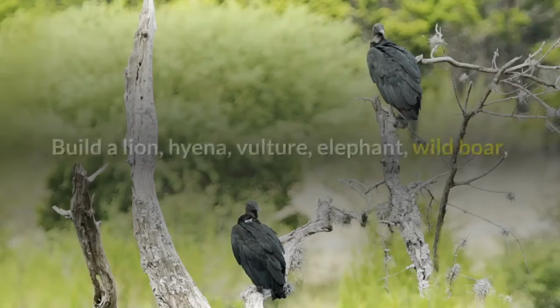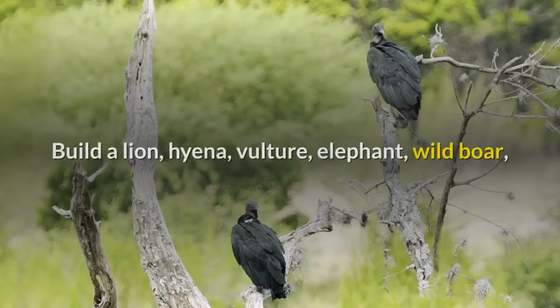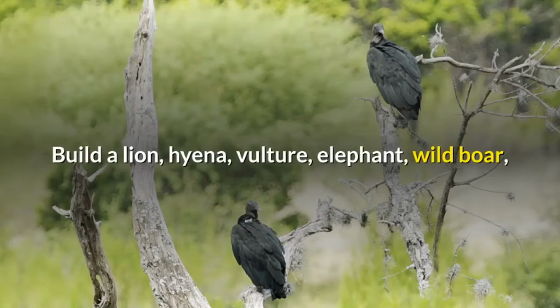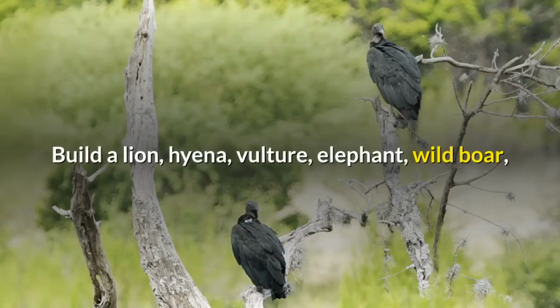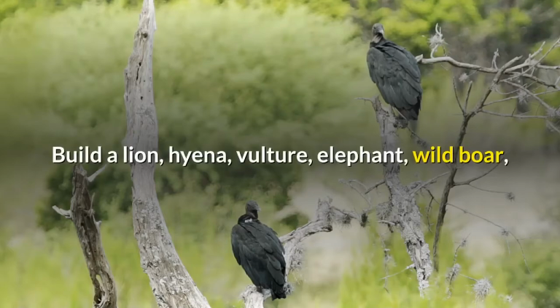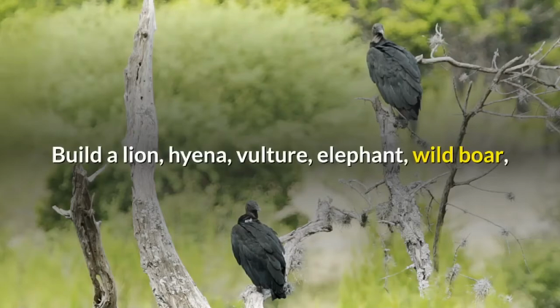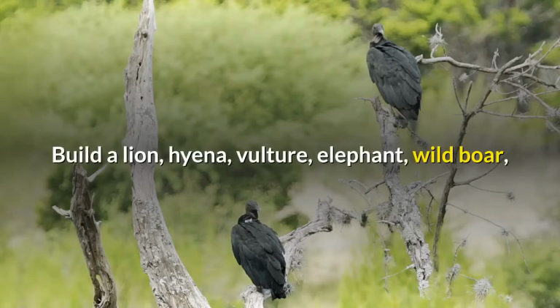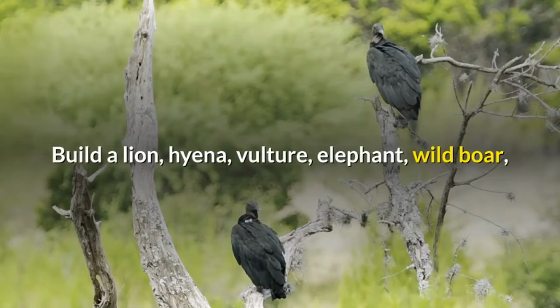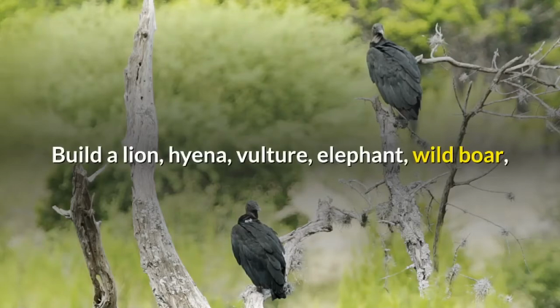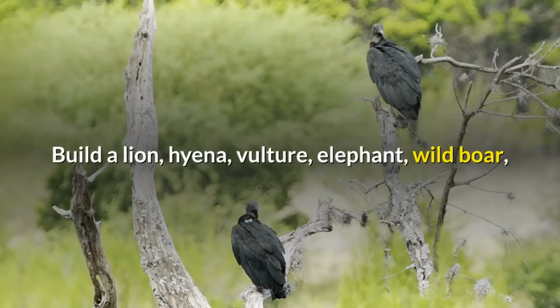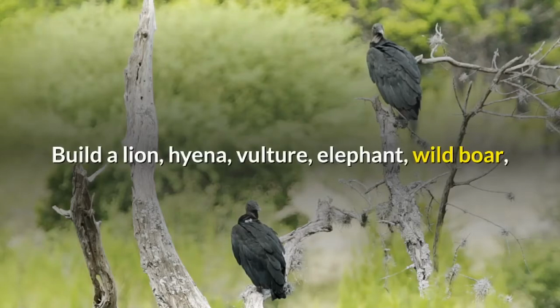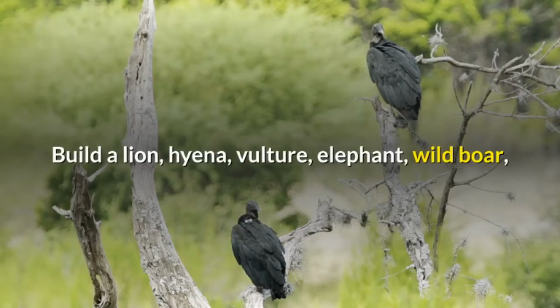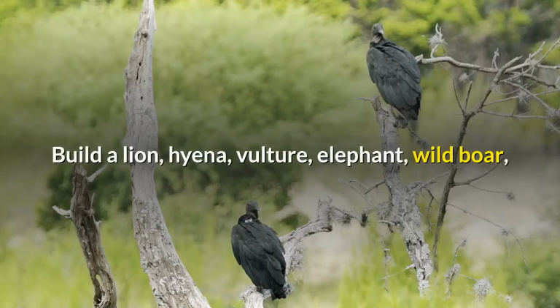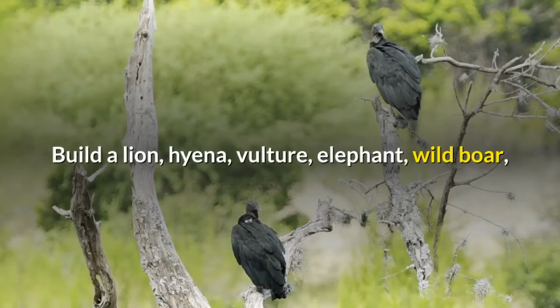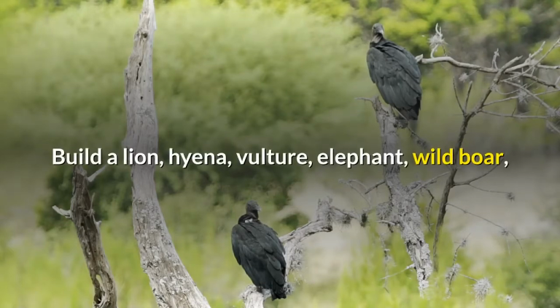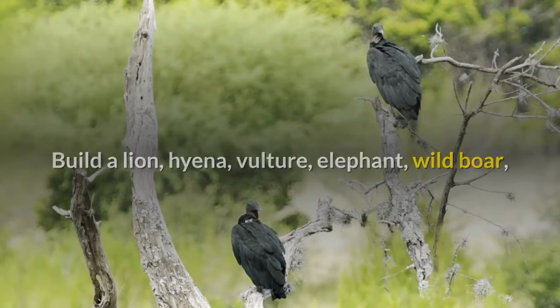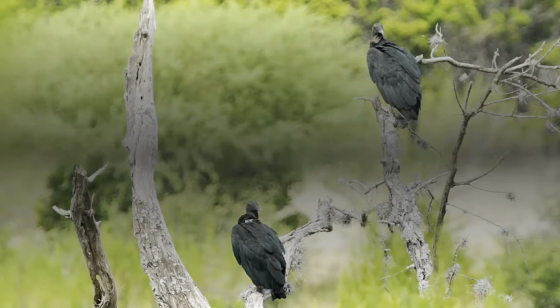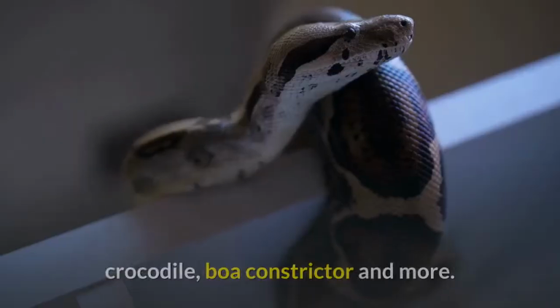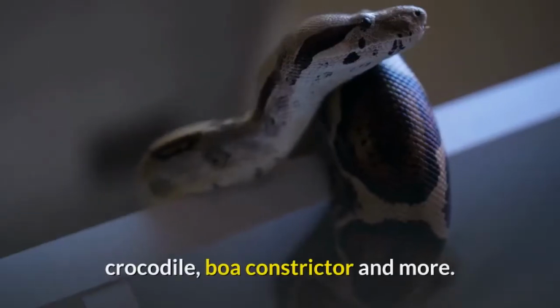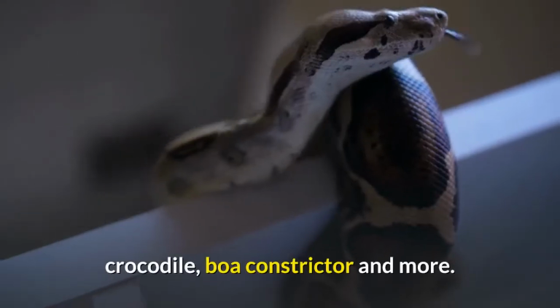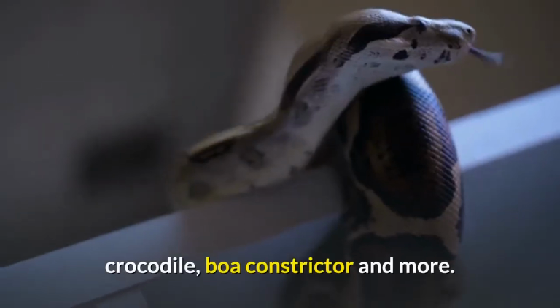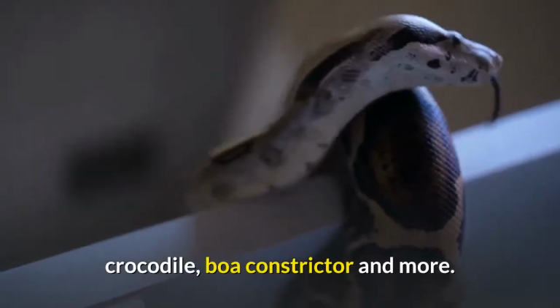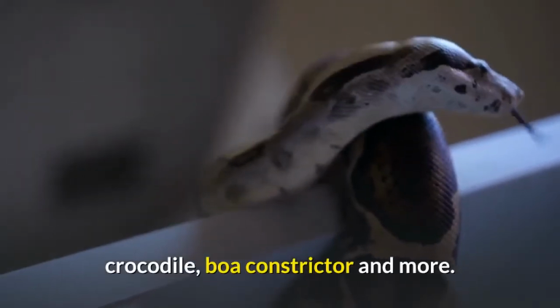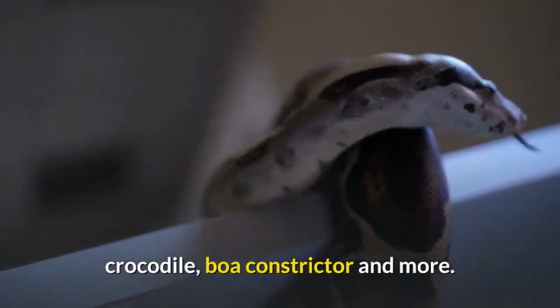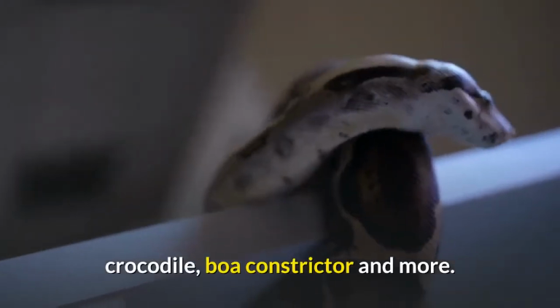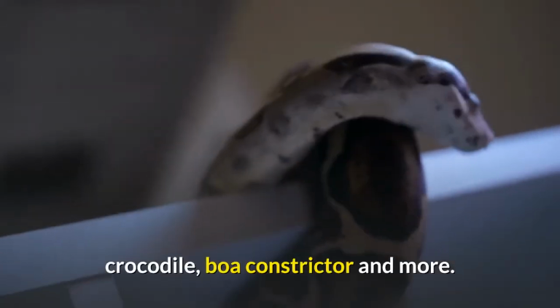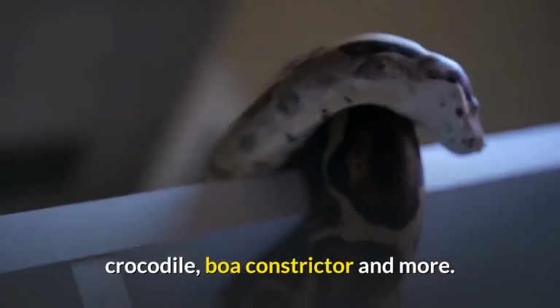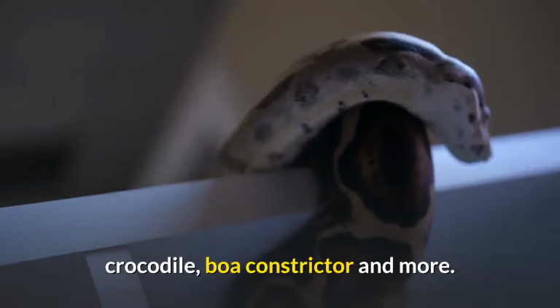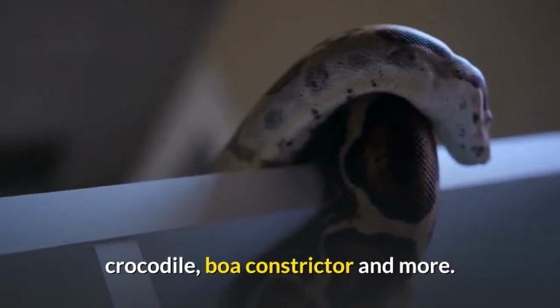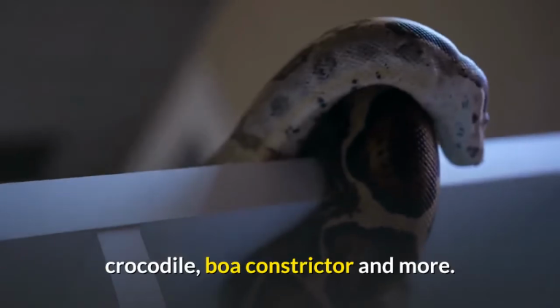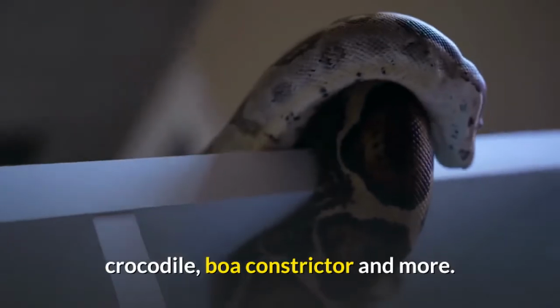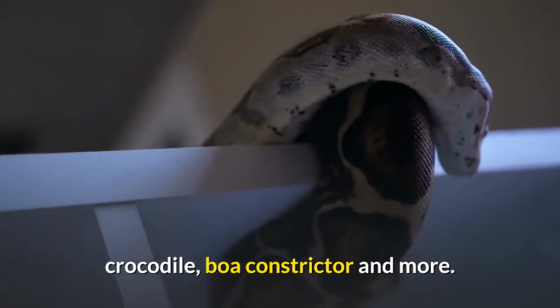Build a lion, hyena, vulture, elephant, wild boar, crocodile, boa constrictor, and more.